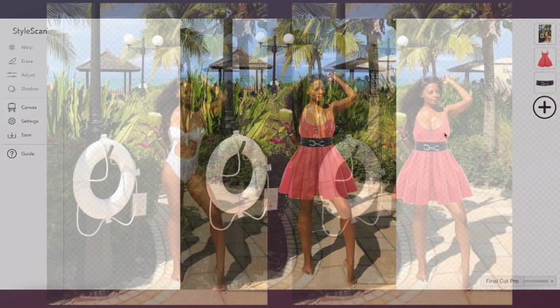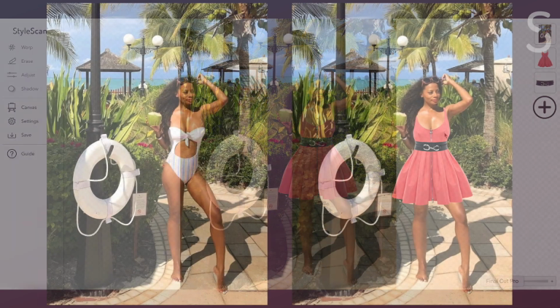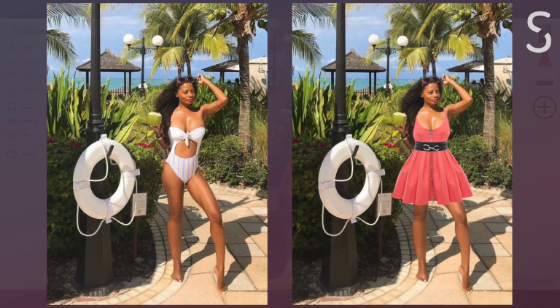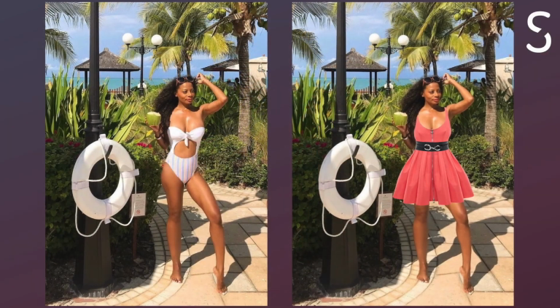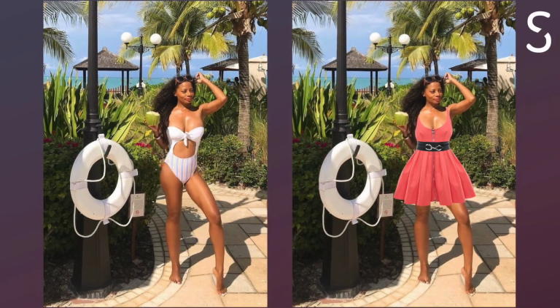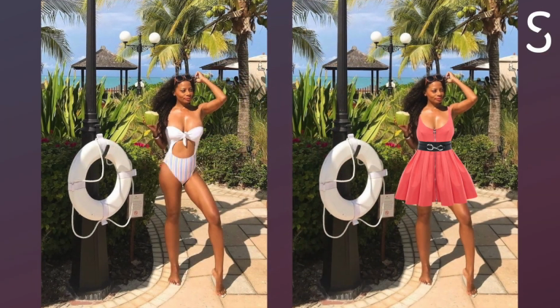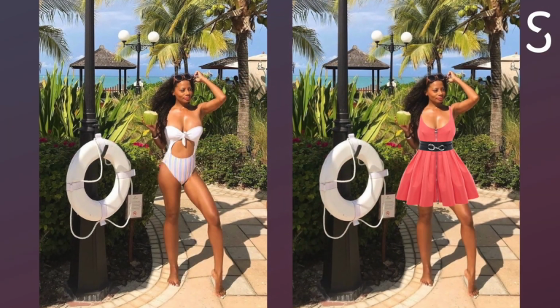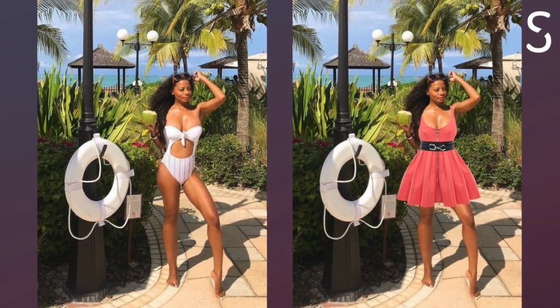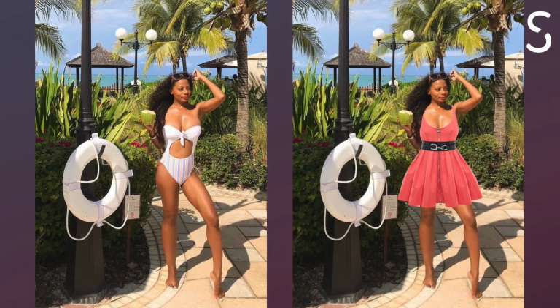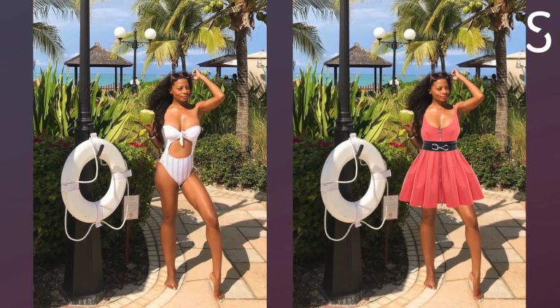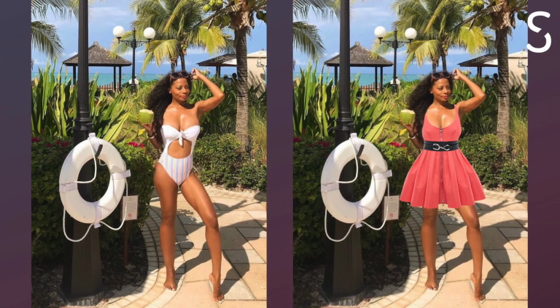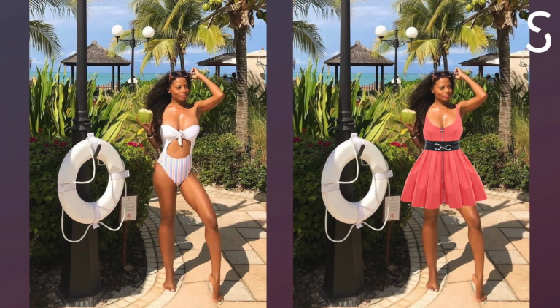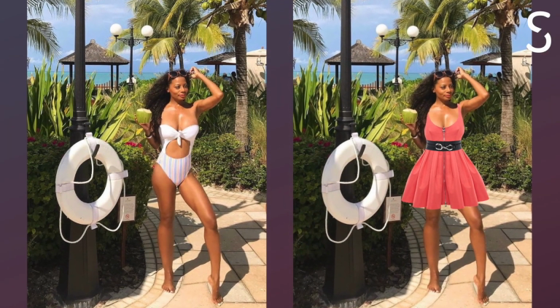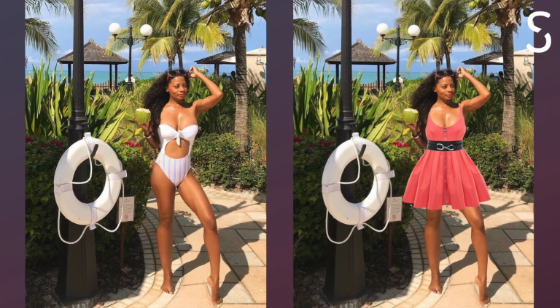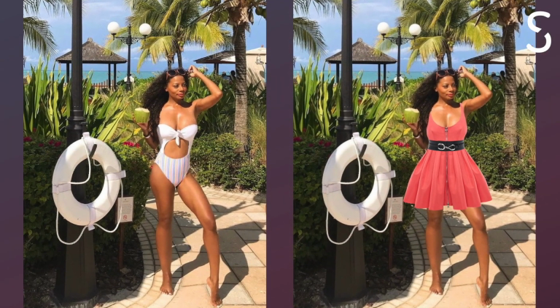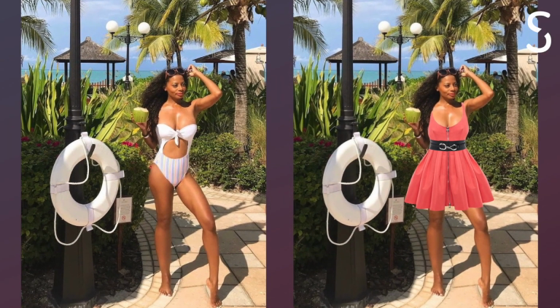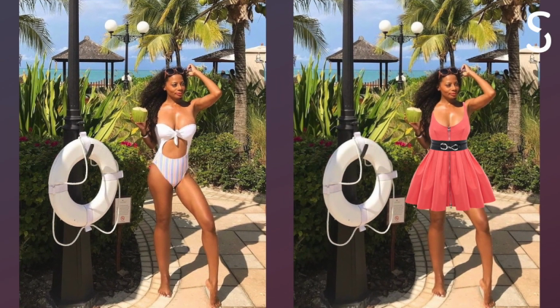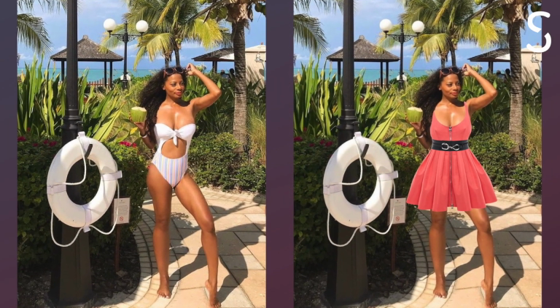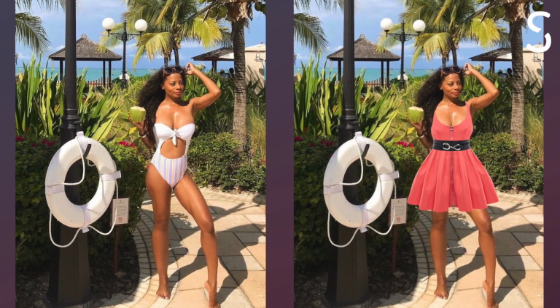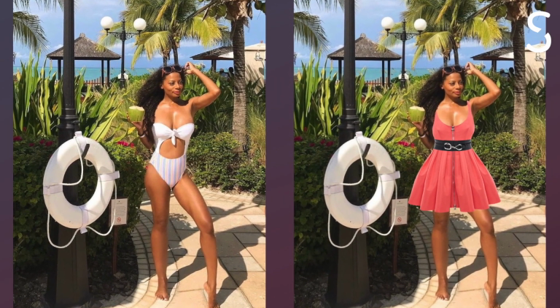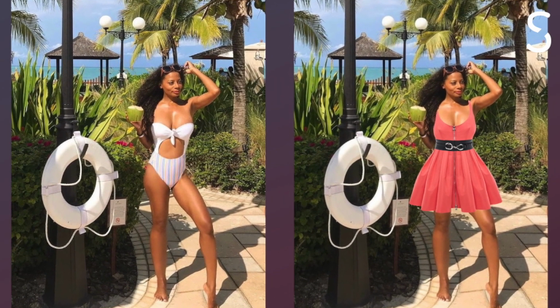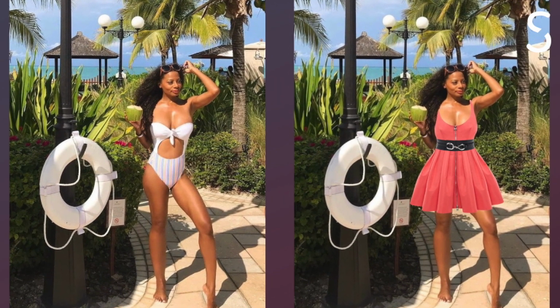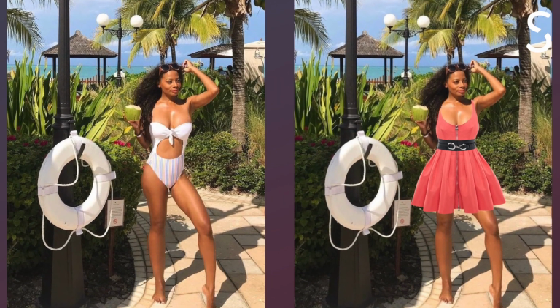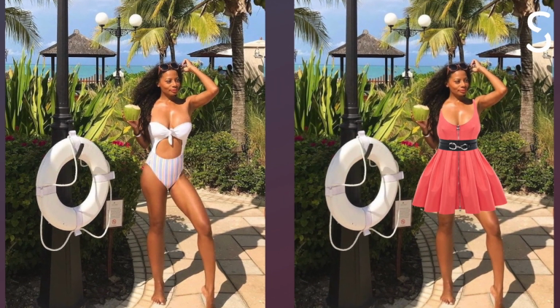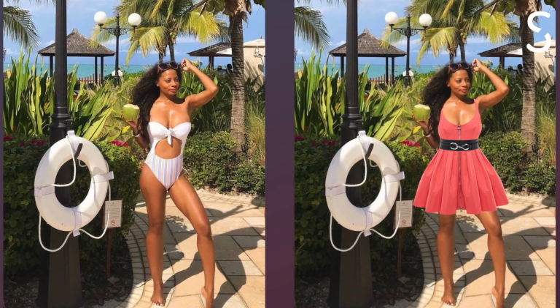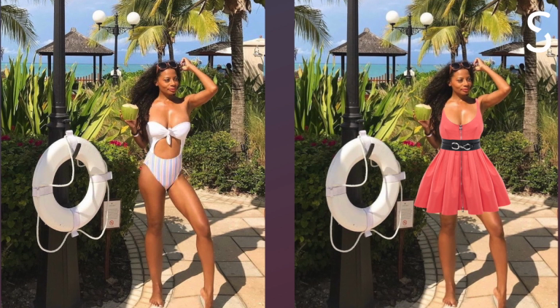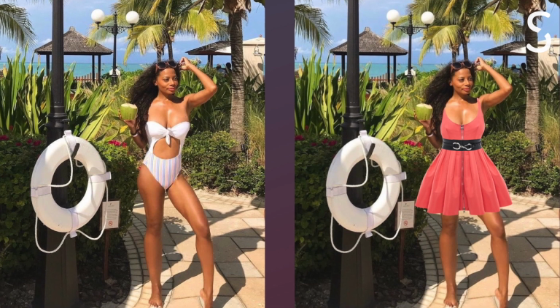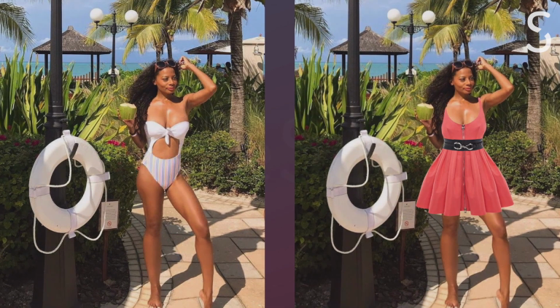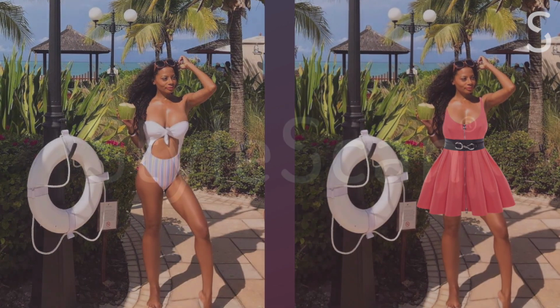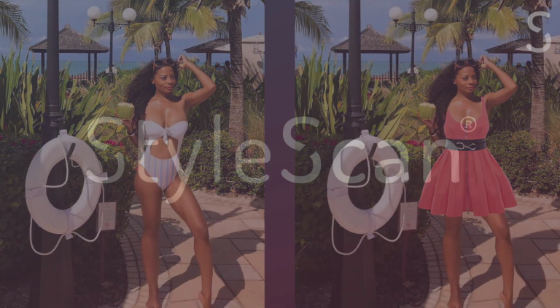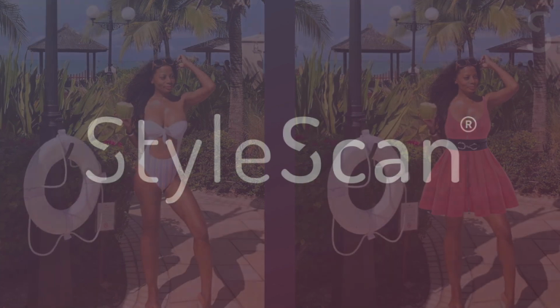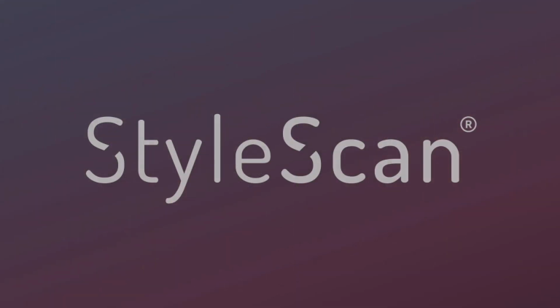And just like that, your photo is now ready for Instagram or any social media site. StyleScan.